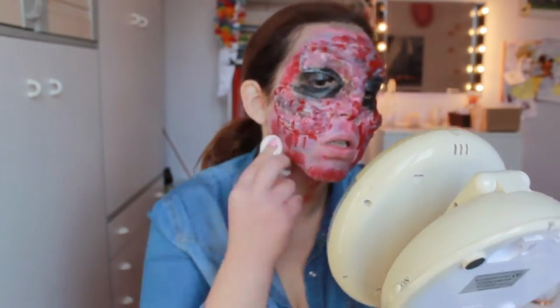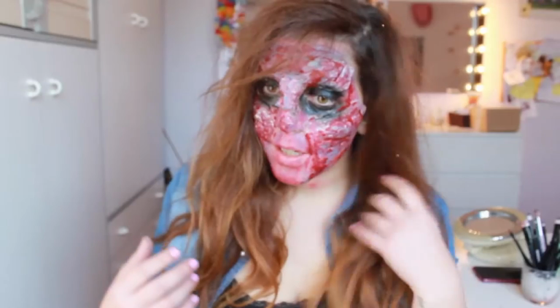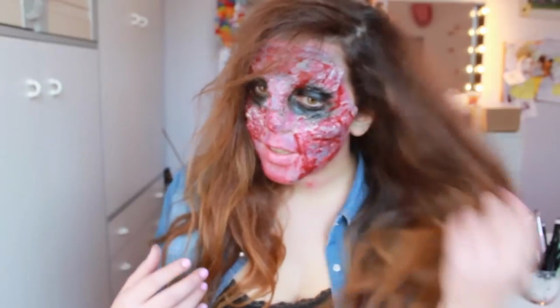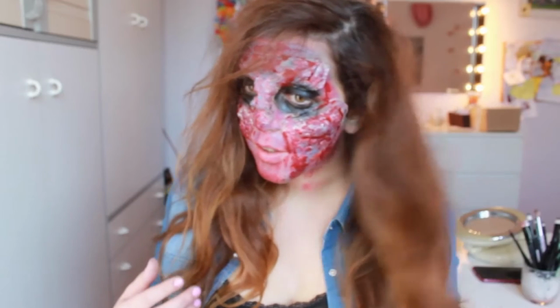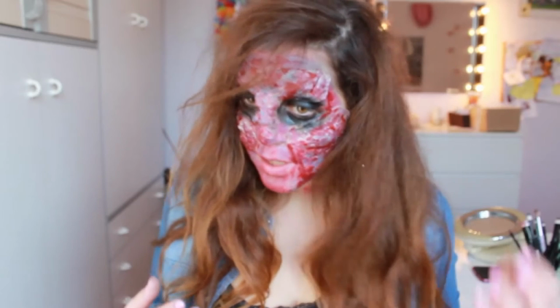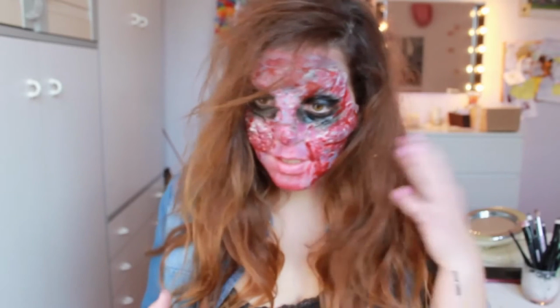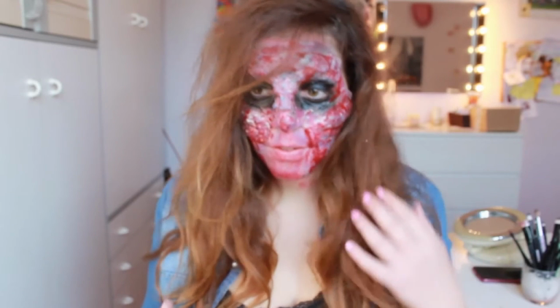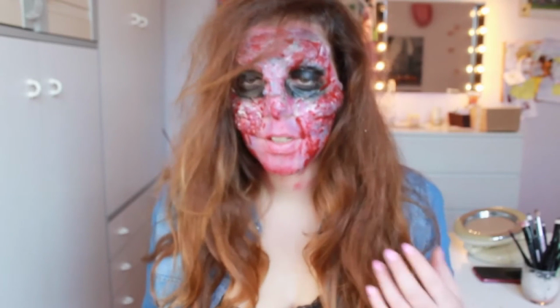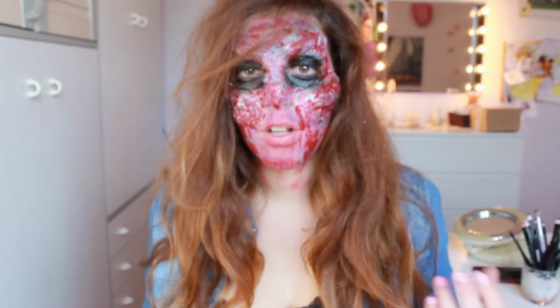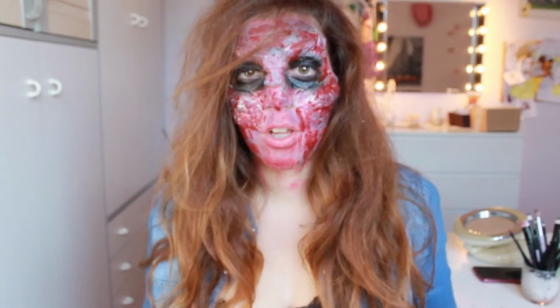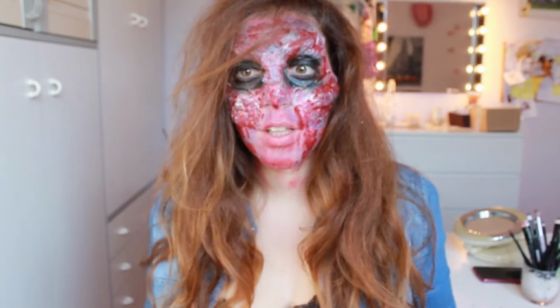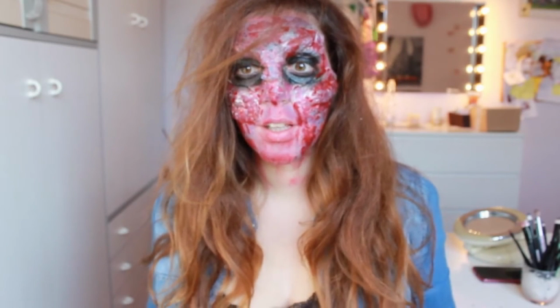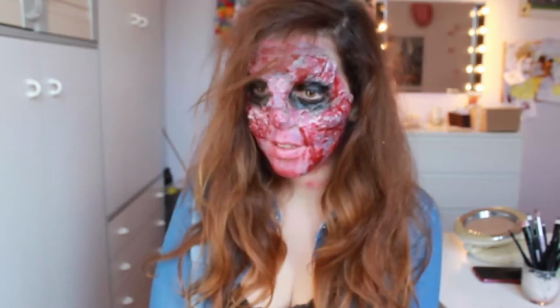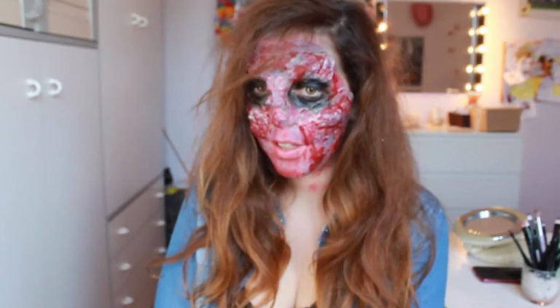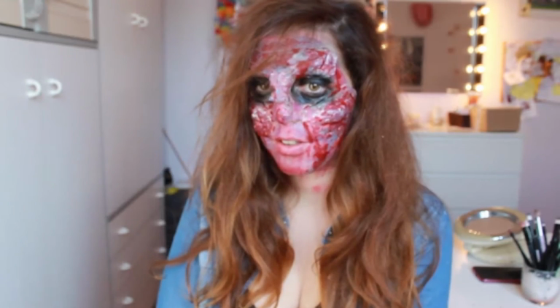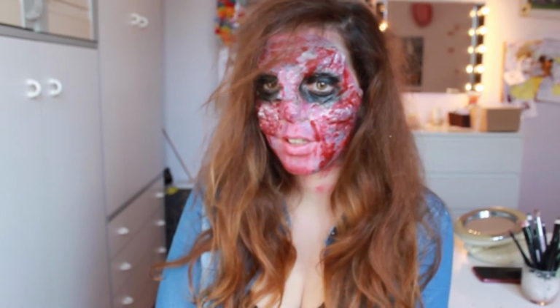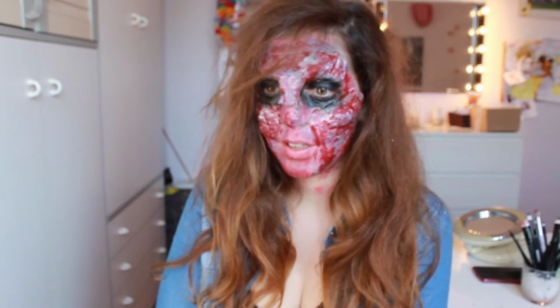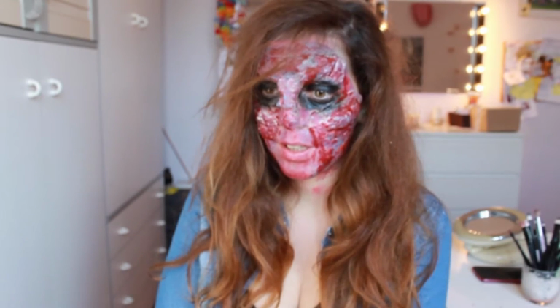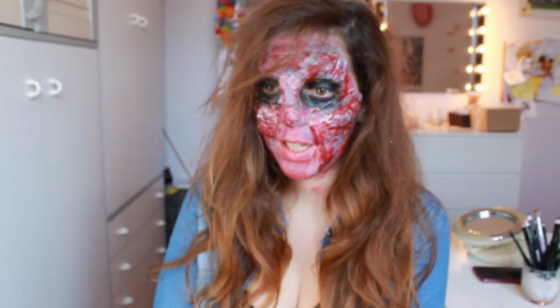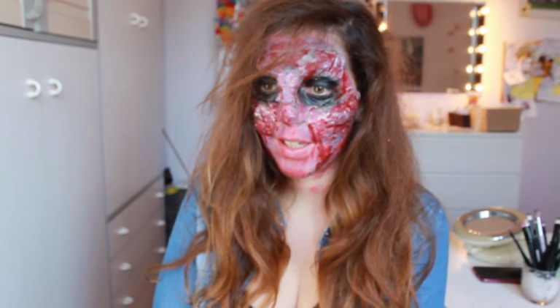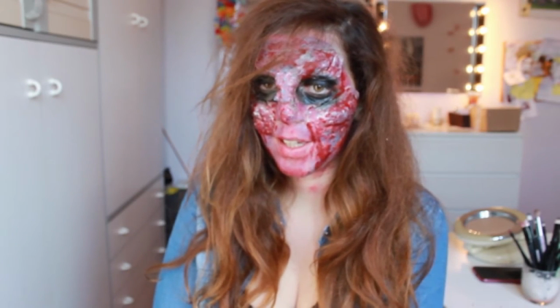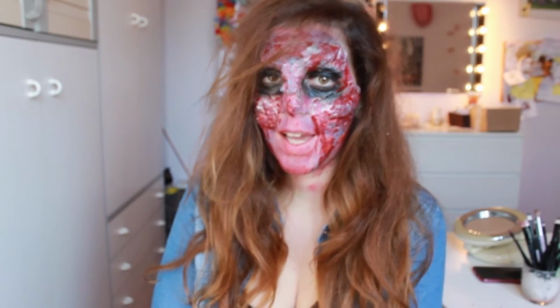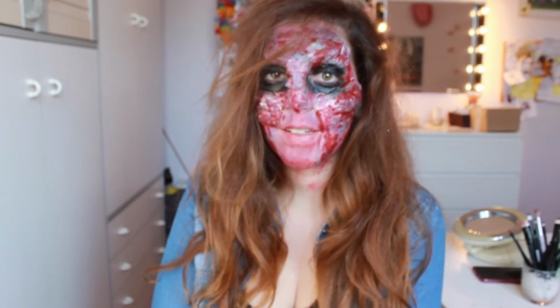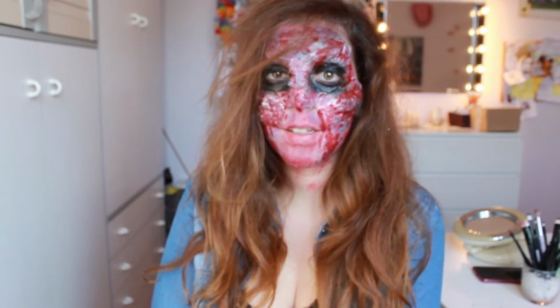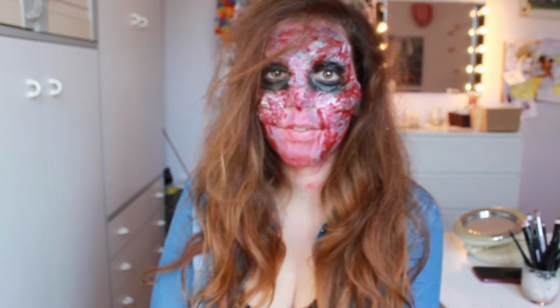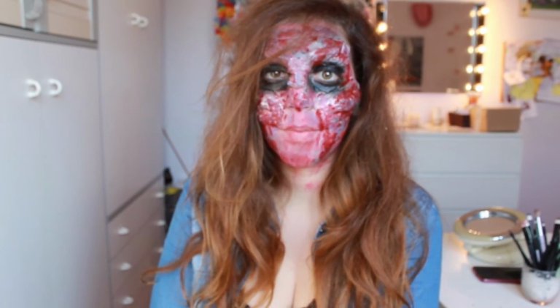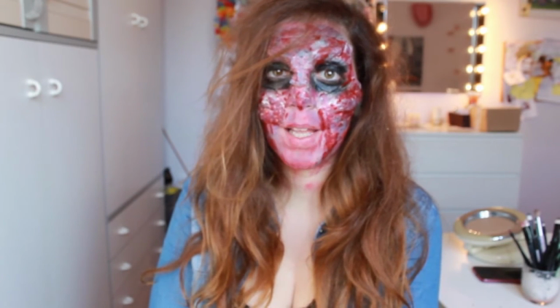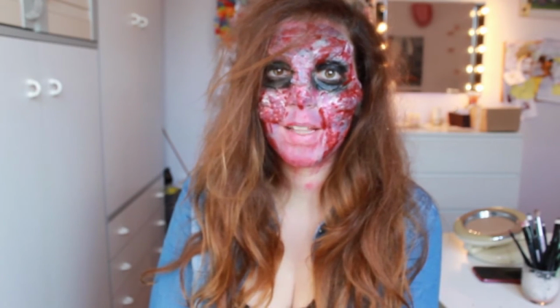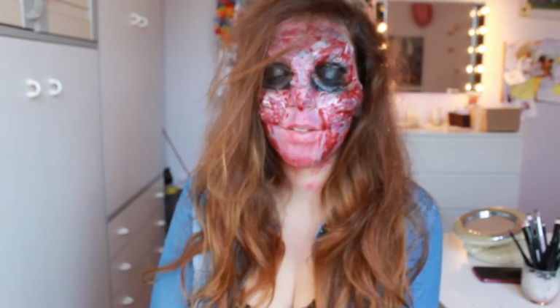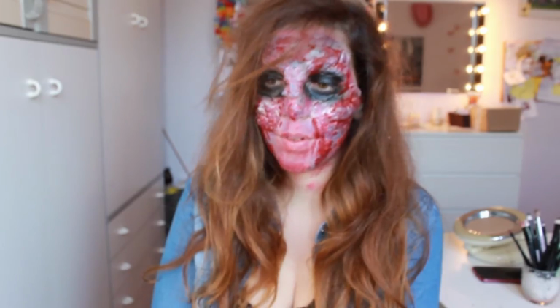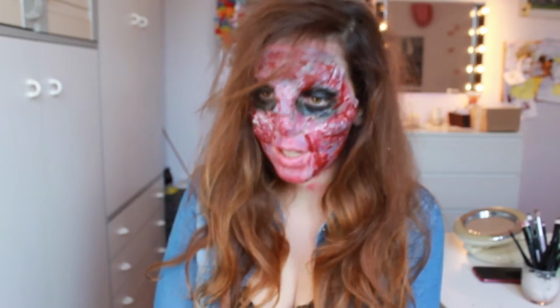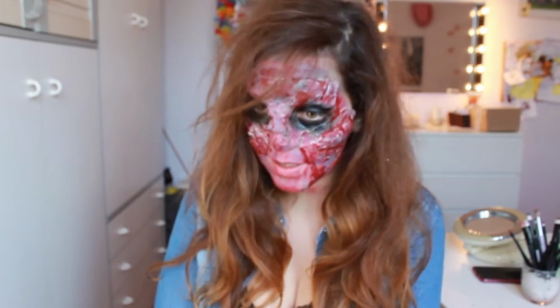So this is the finished look. I look like a cat from Alice in Wonderland.